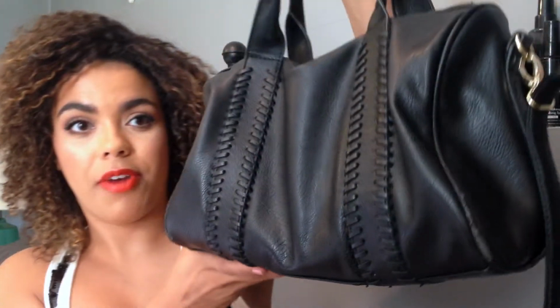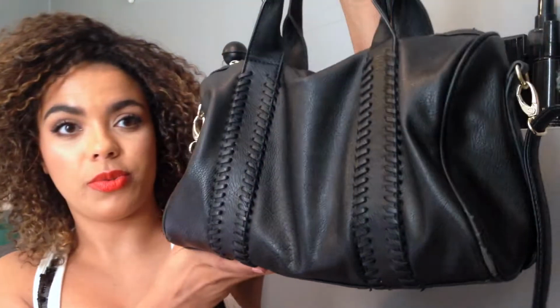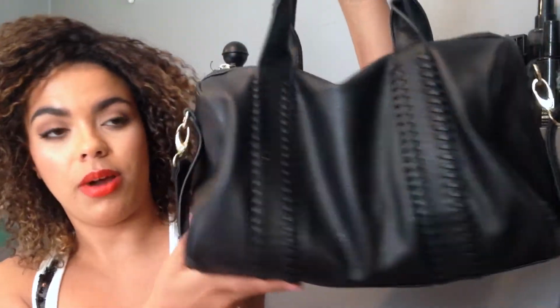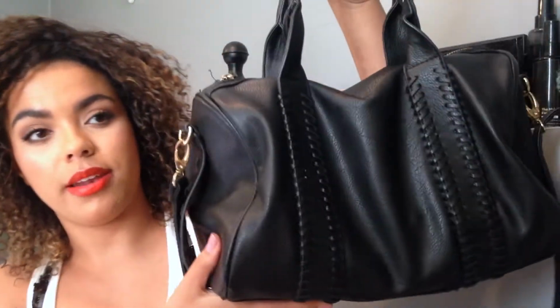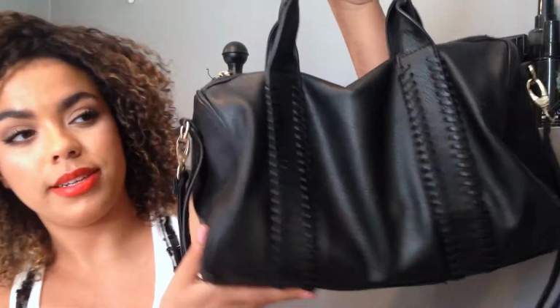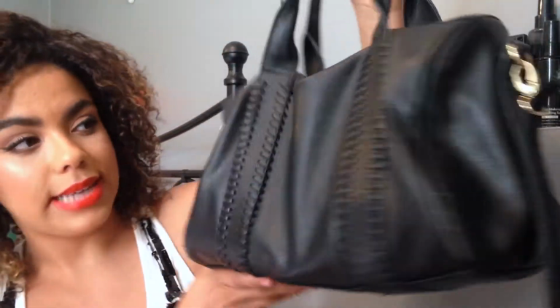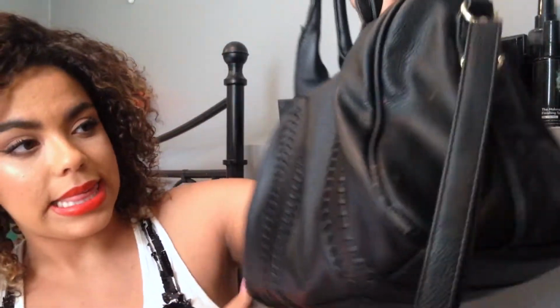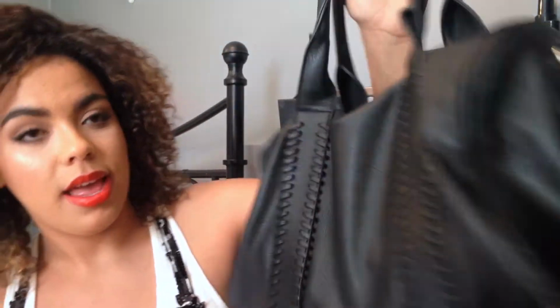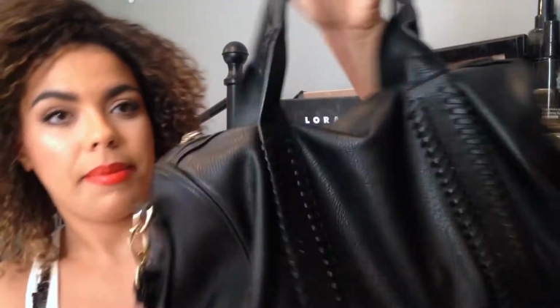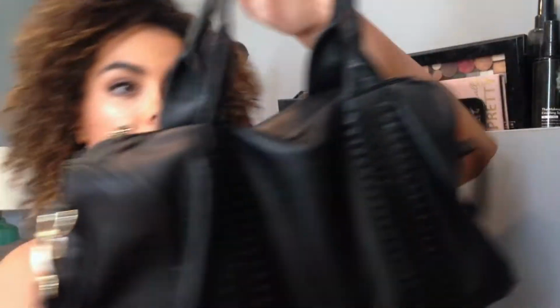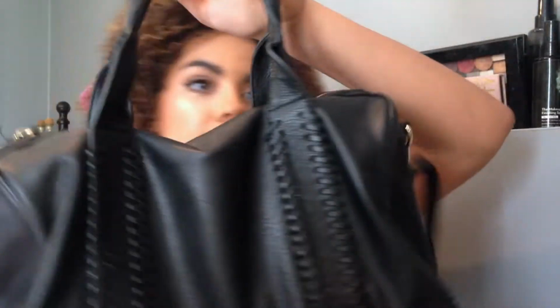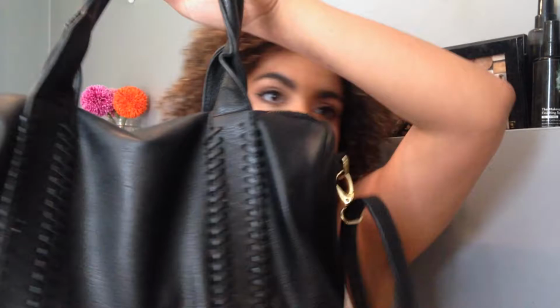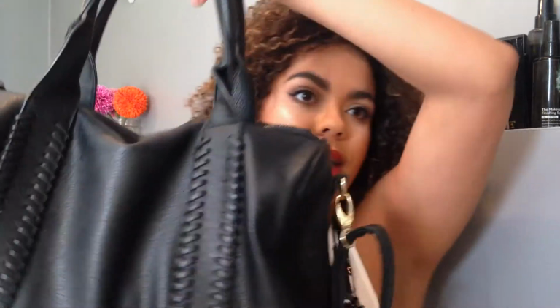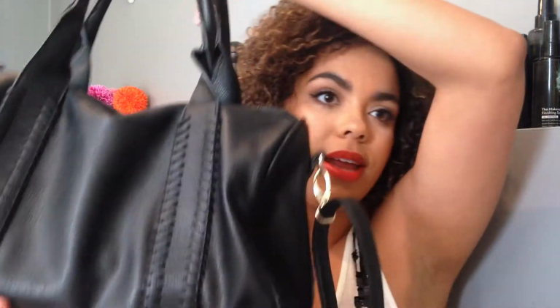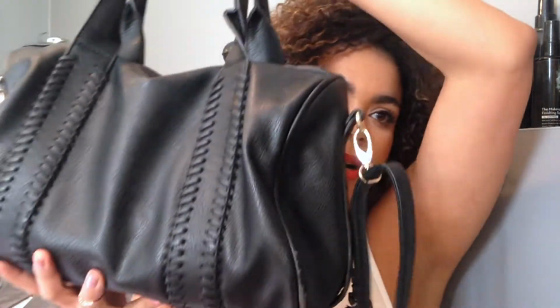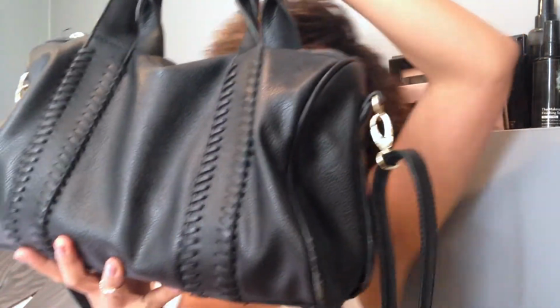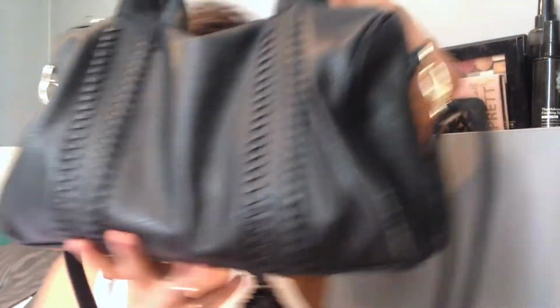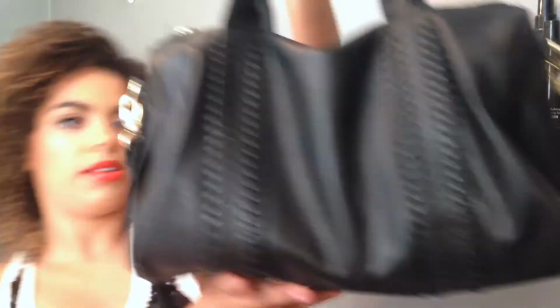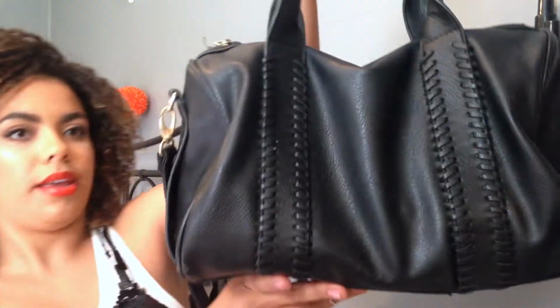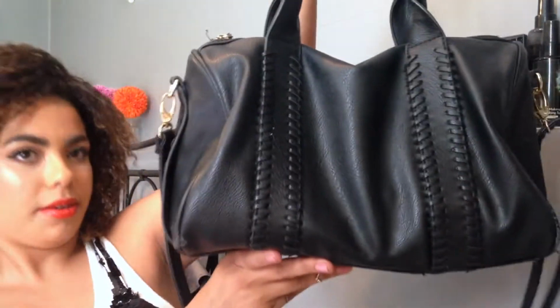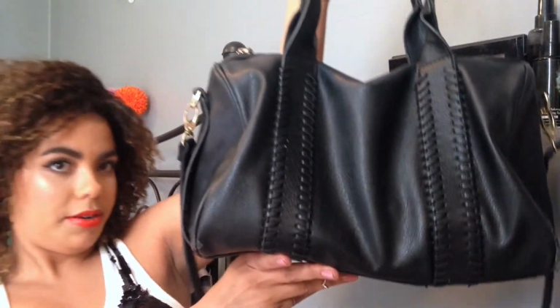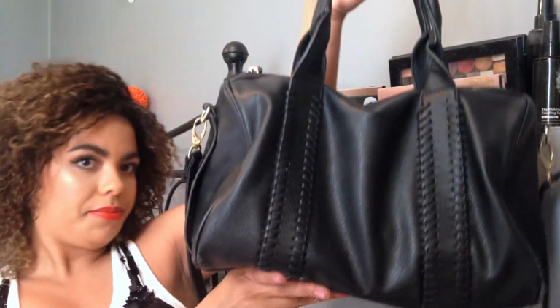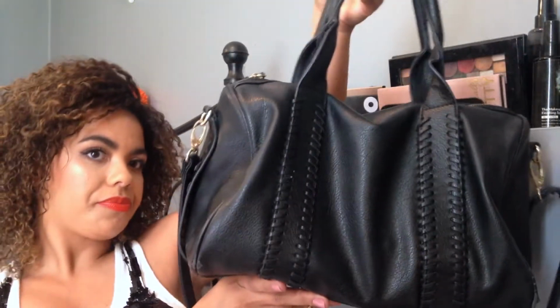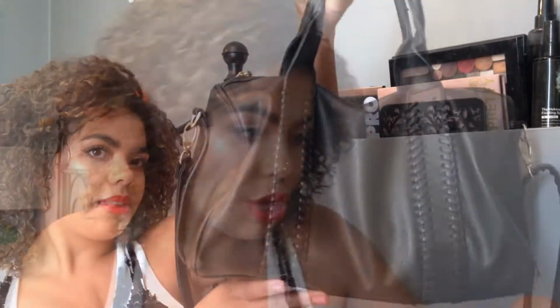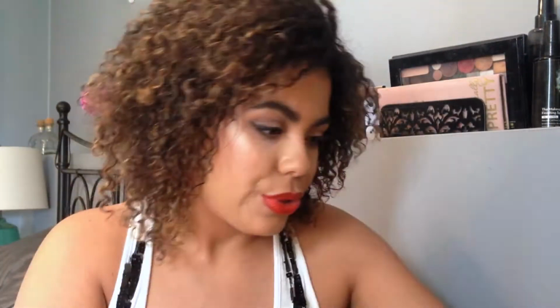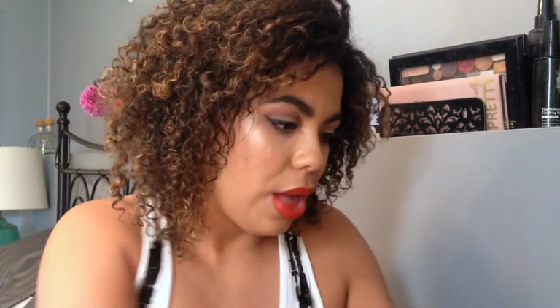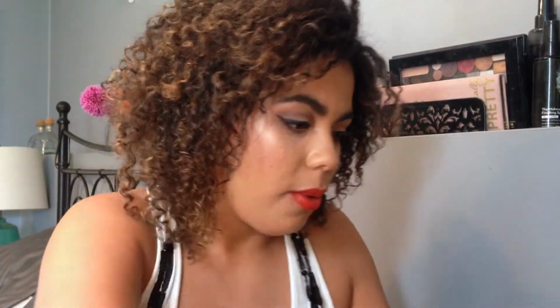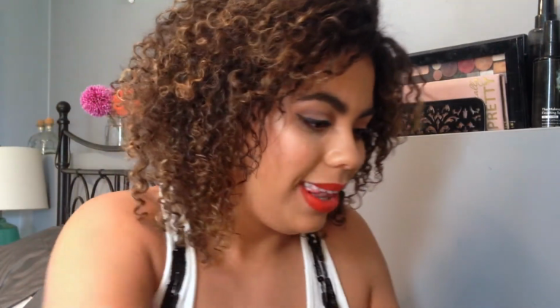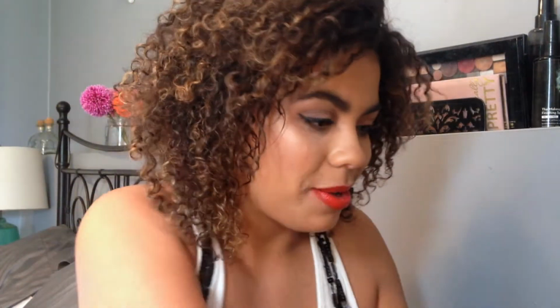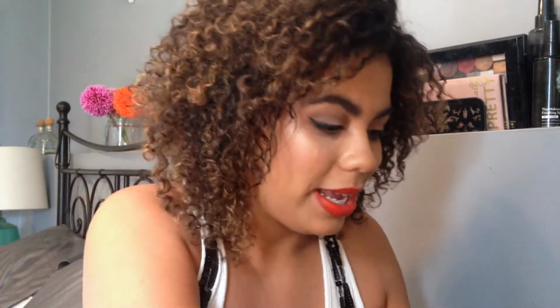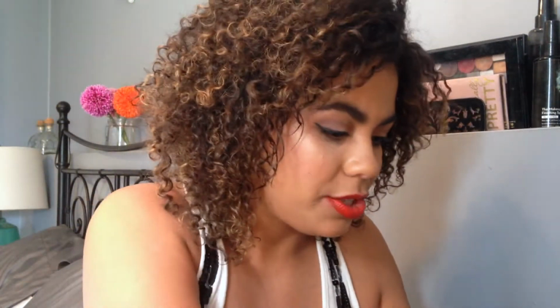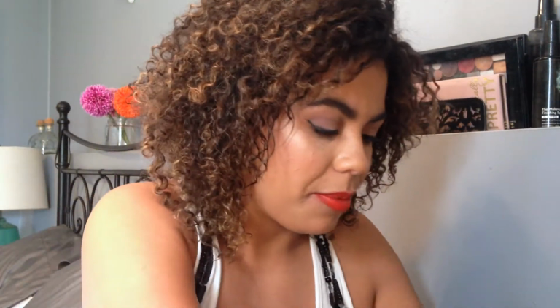This is my purse. It's from Forever 21 - nothing snazzy, but I love it as an everyday purse. Let me try and get it in view.